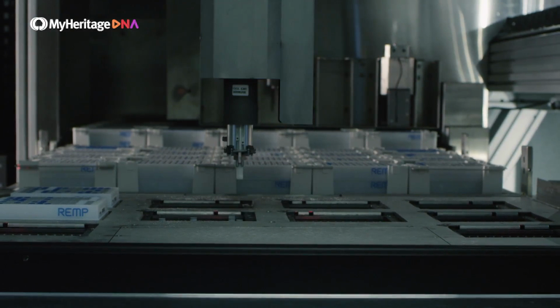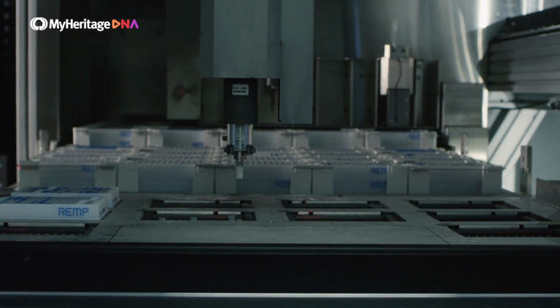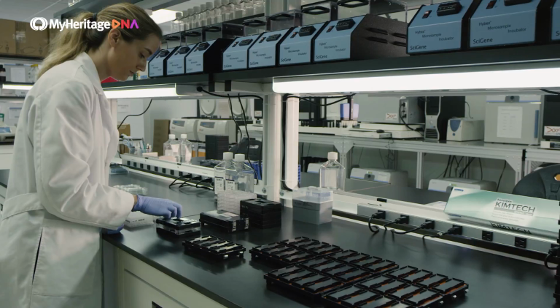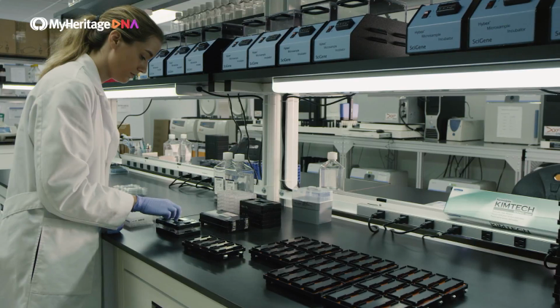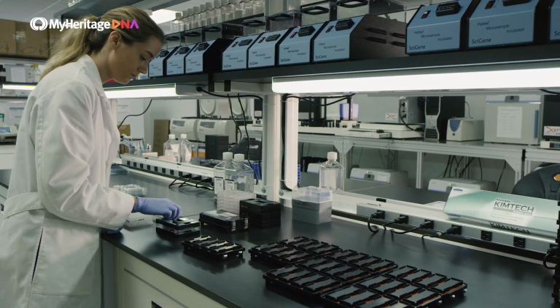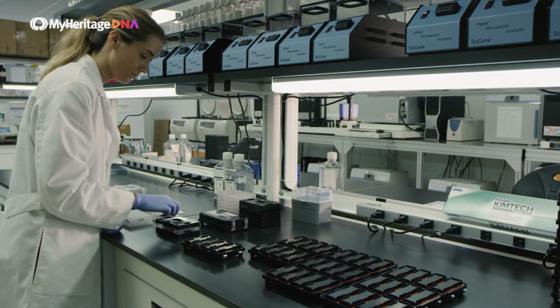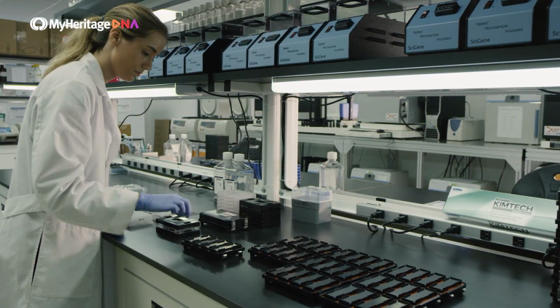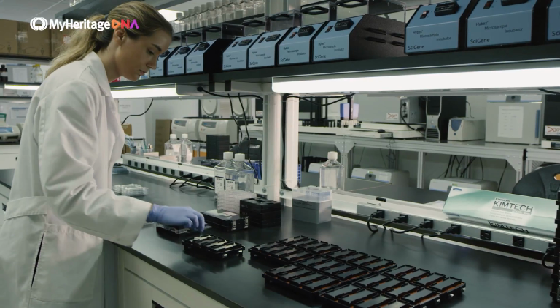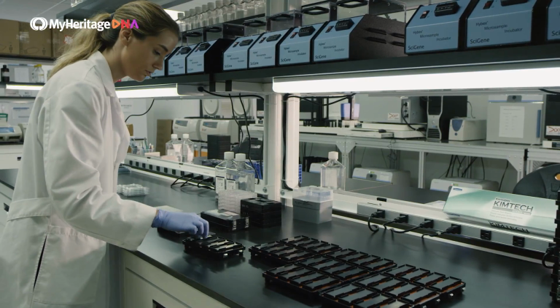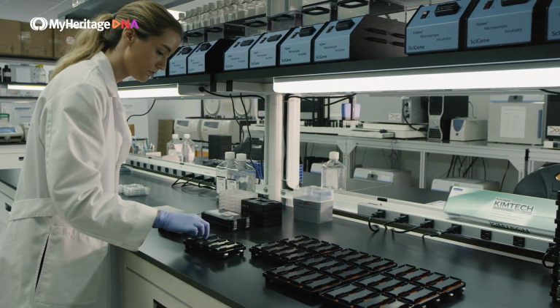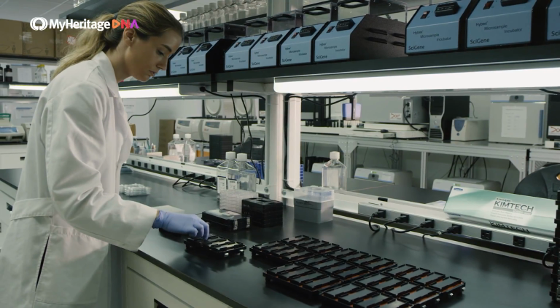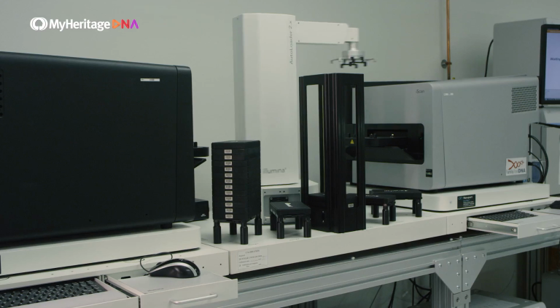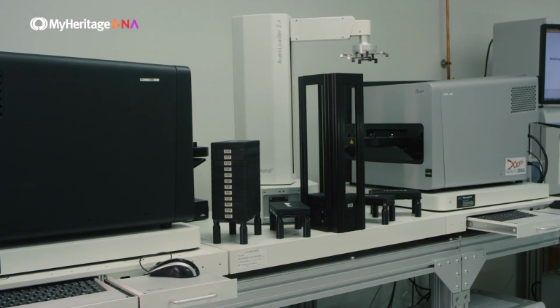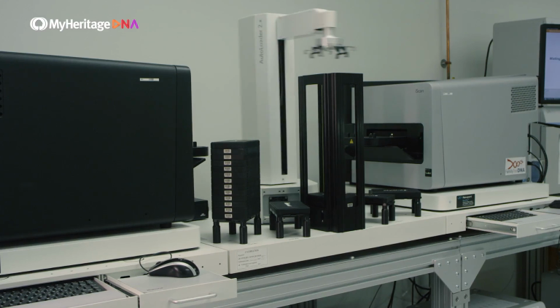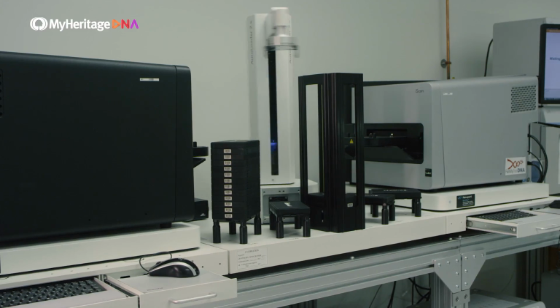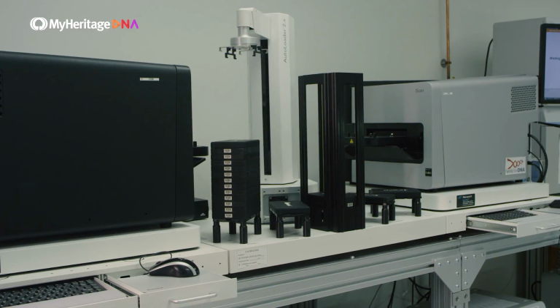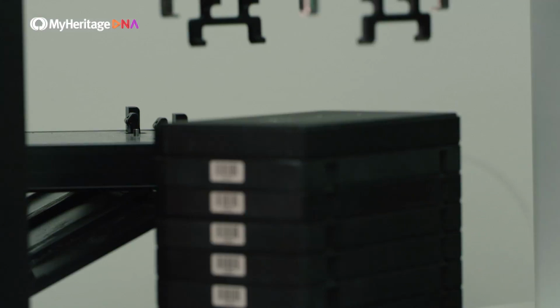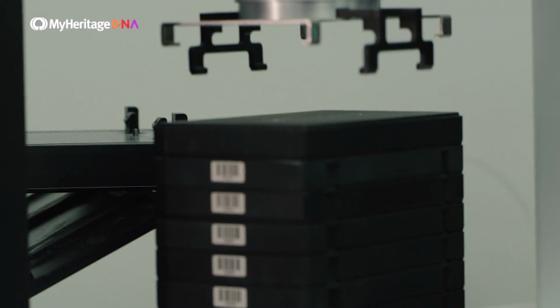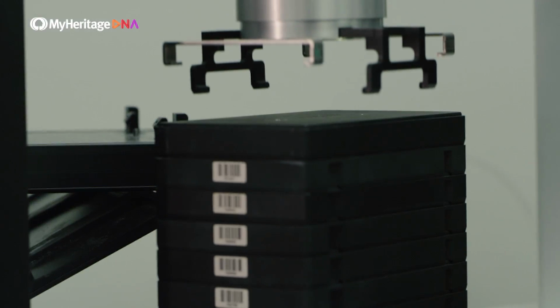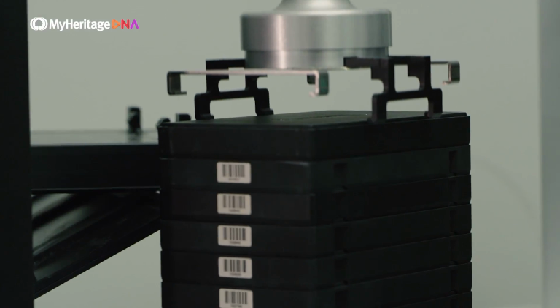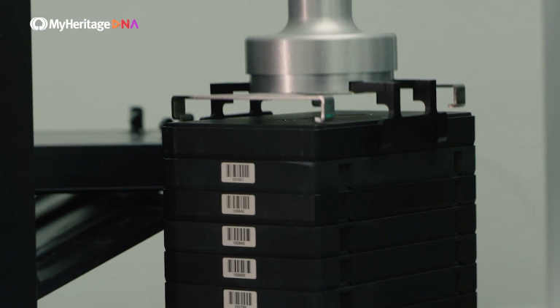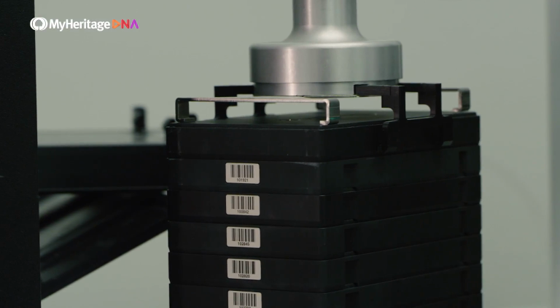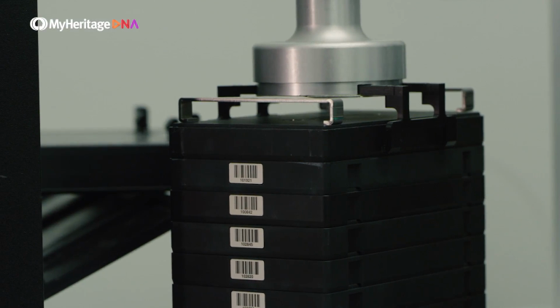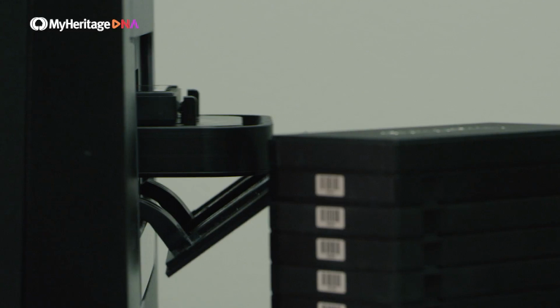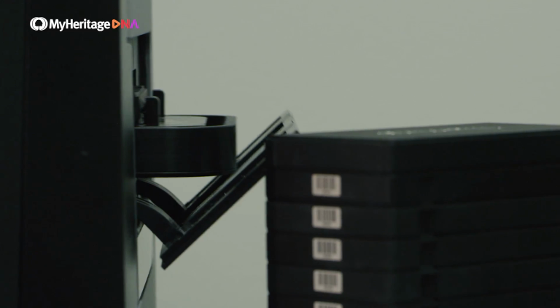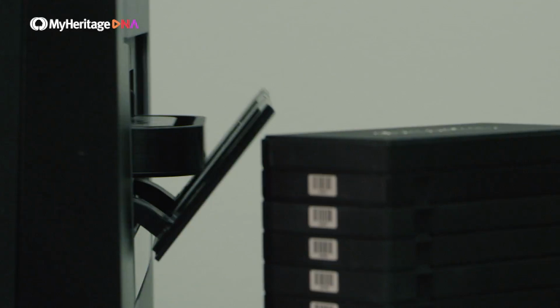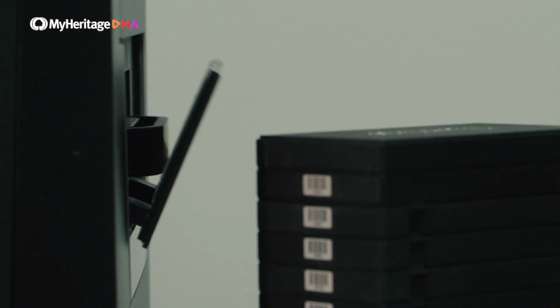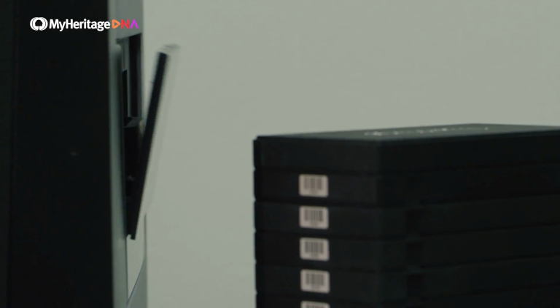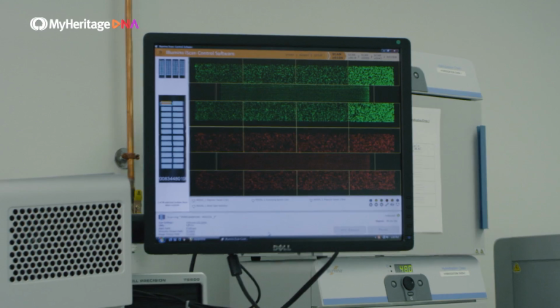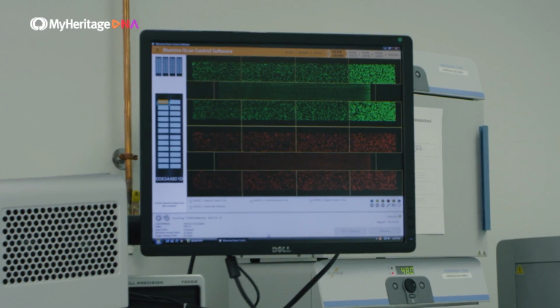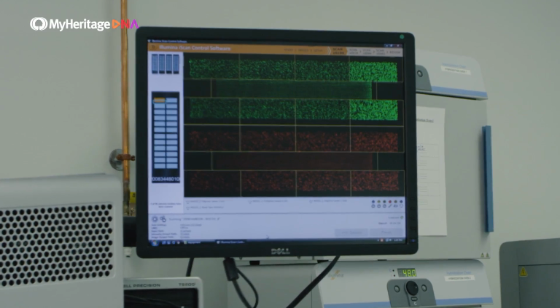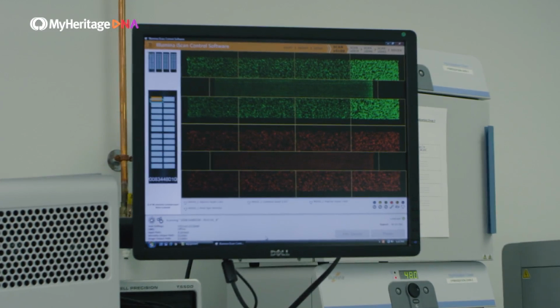Your DNA is placed on a specialized chip, which is then read by a laser scanner. We then process your results in three to four weeks.